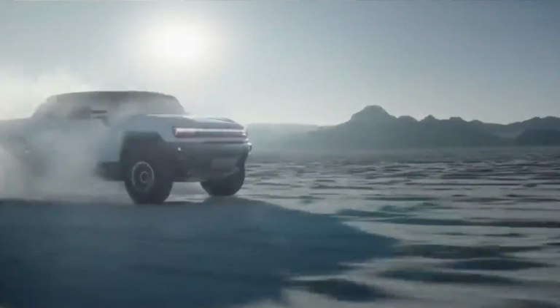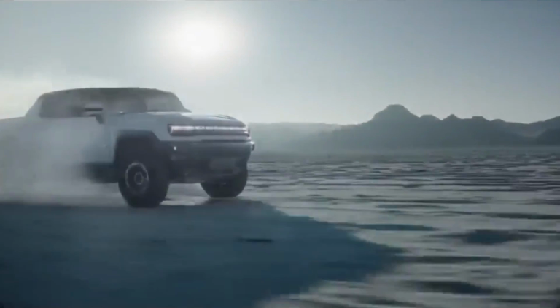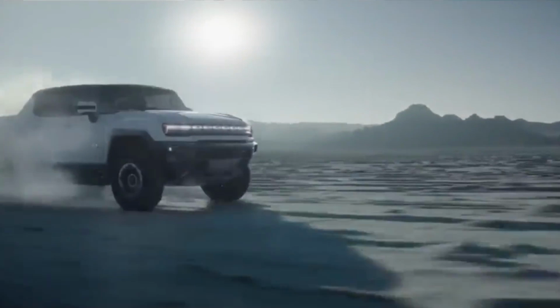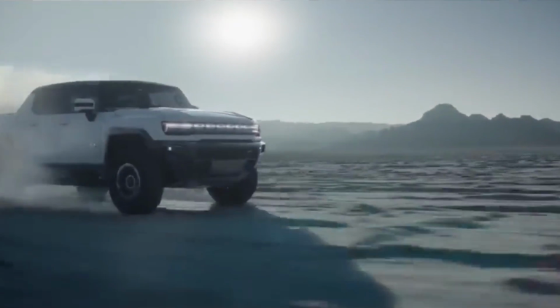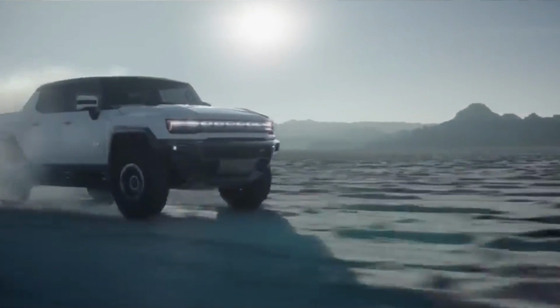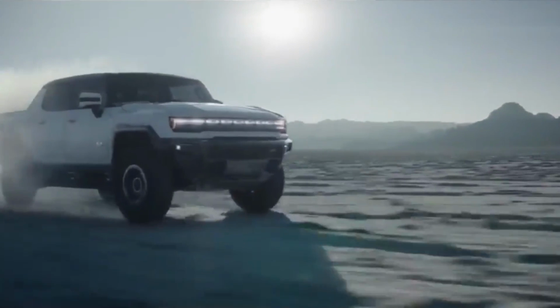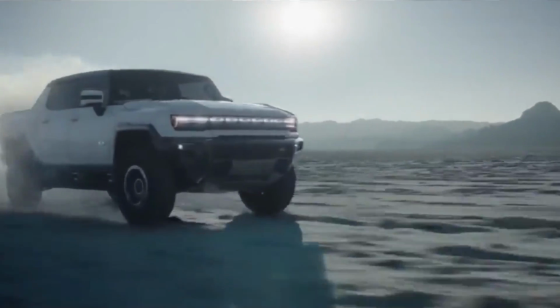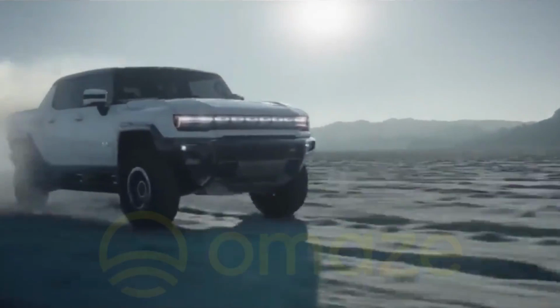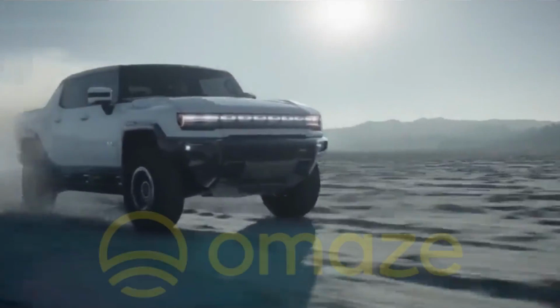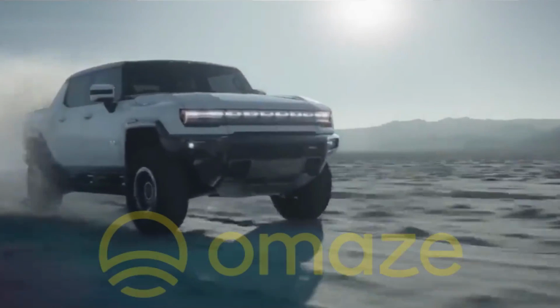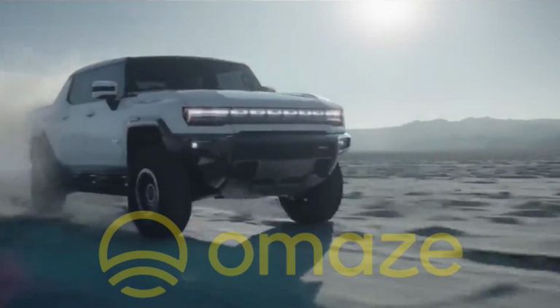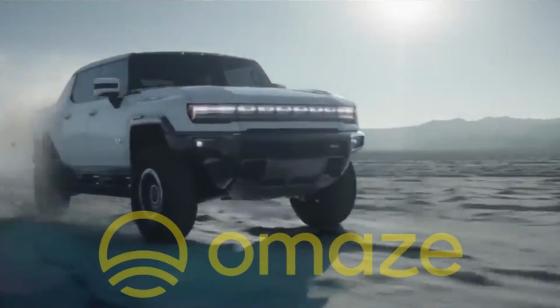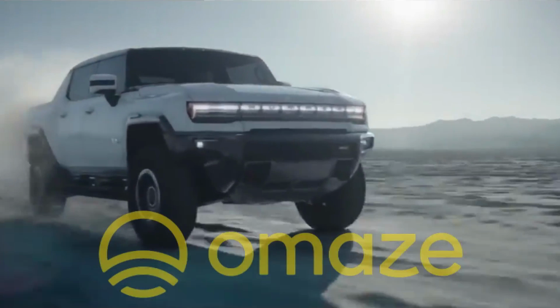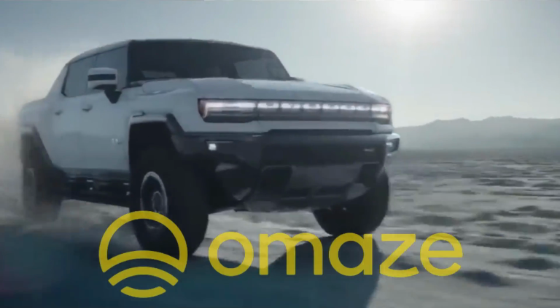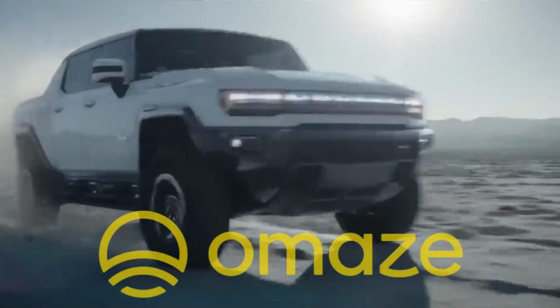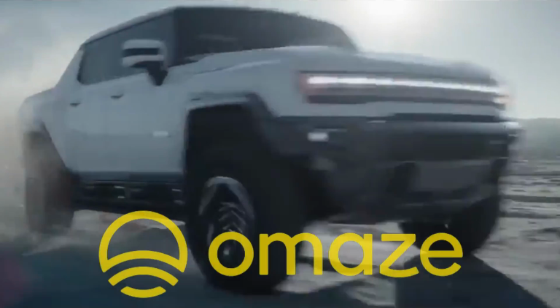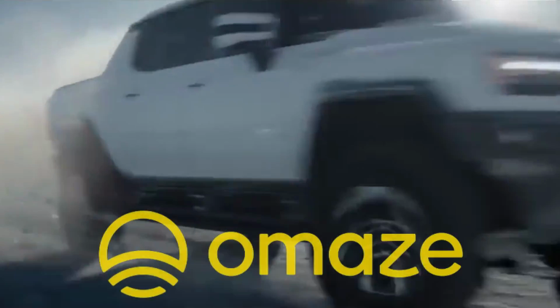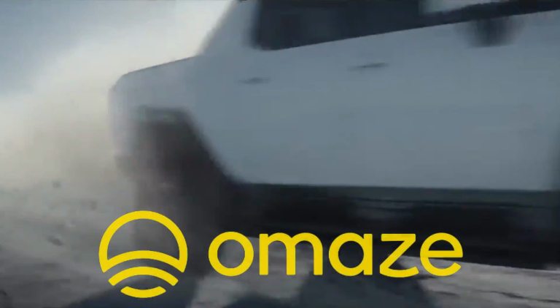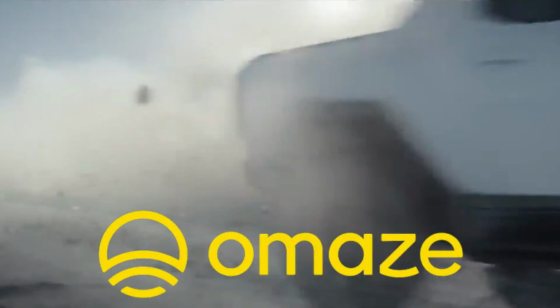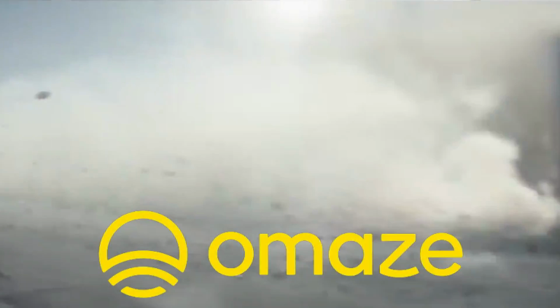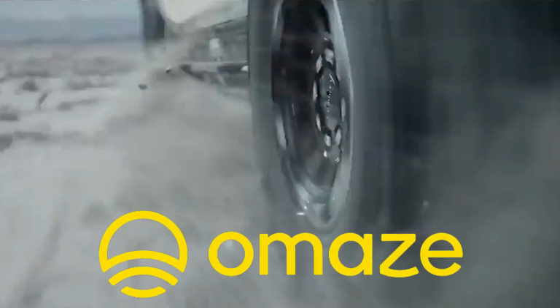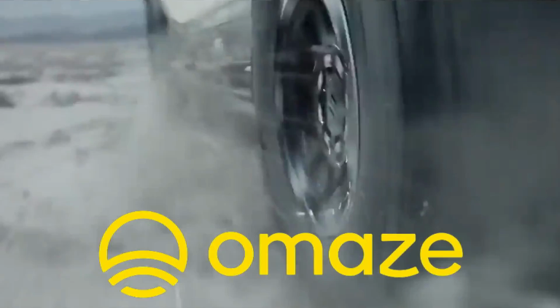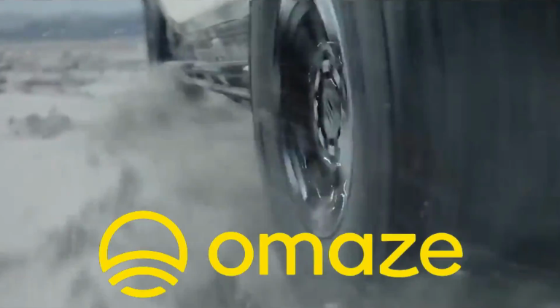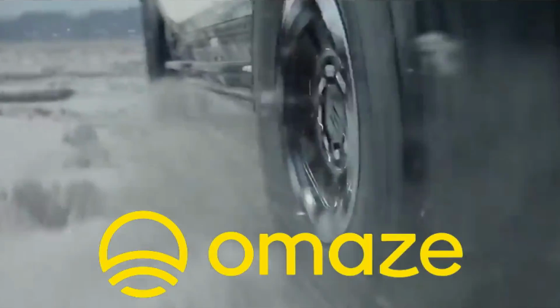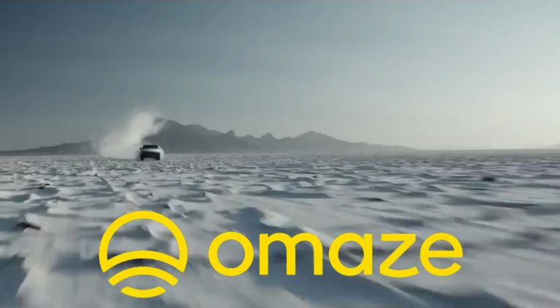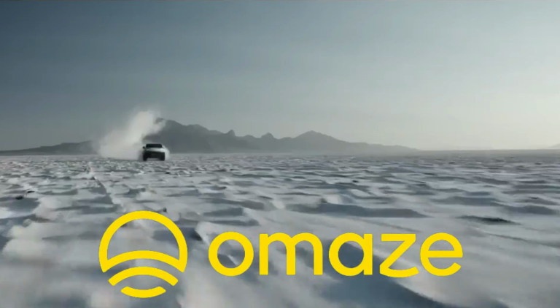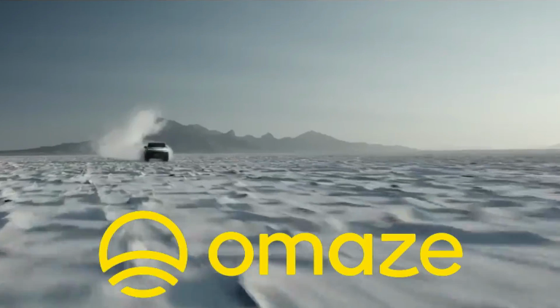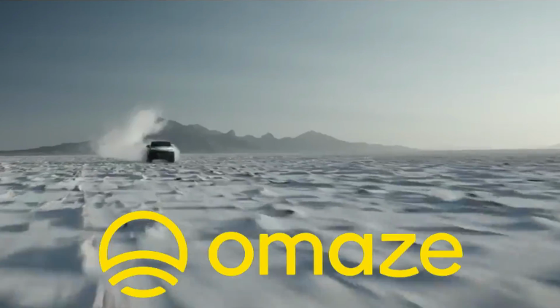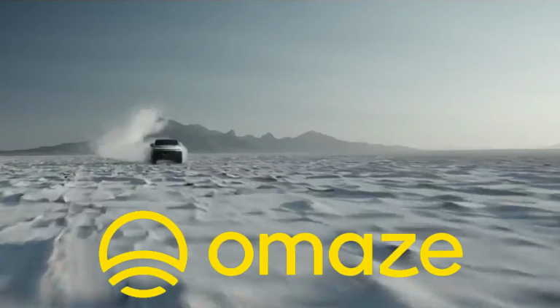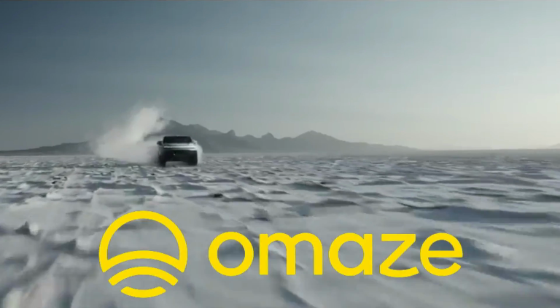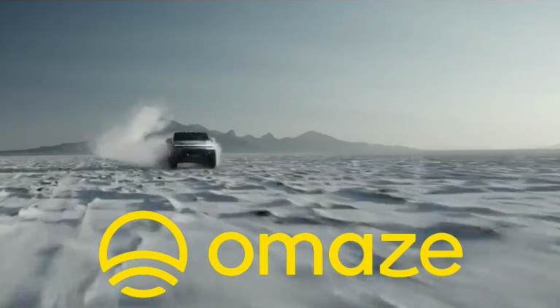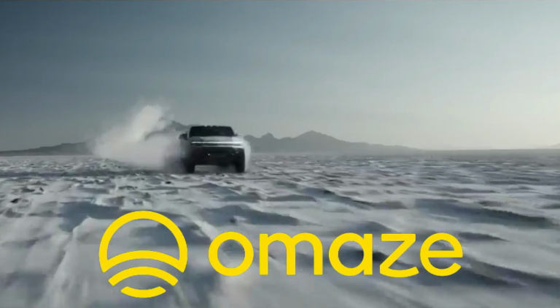Stay tuned for later in this video to see how you could win a GMC Hummer EV Edition 1.